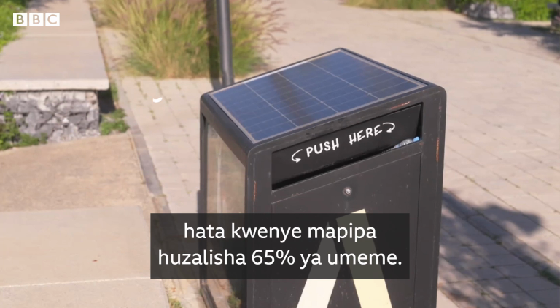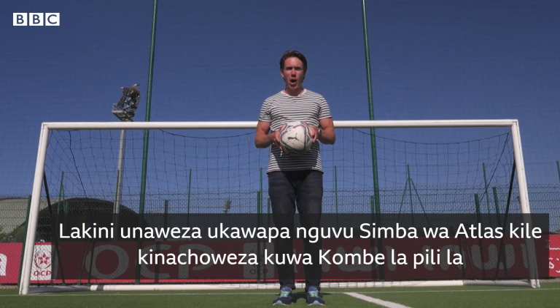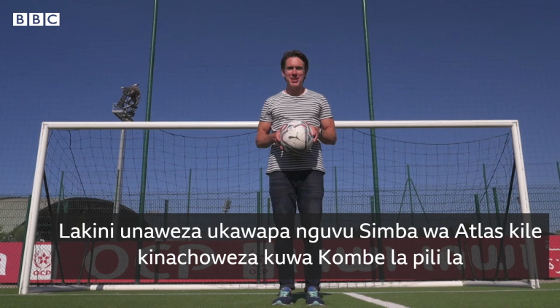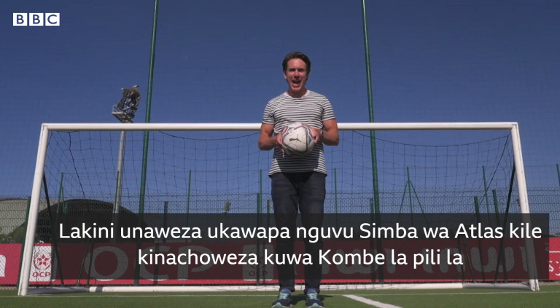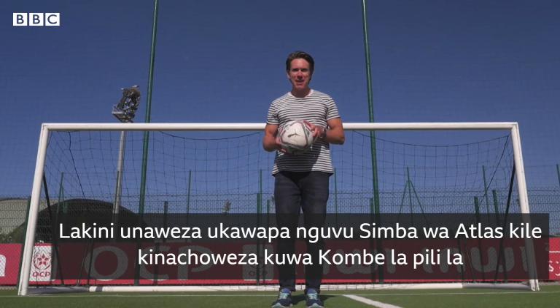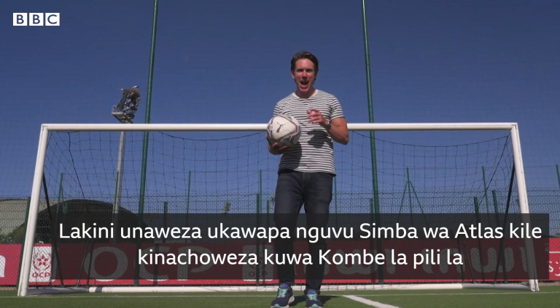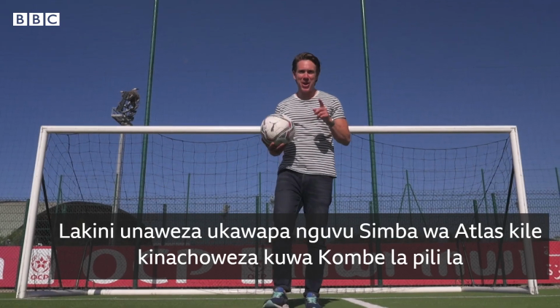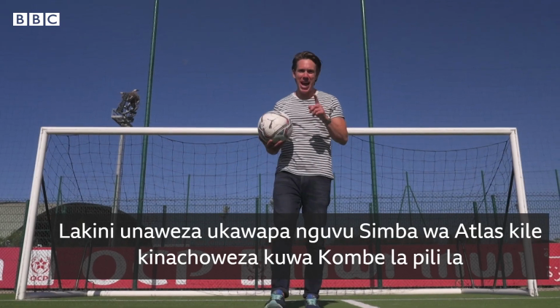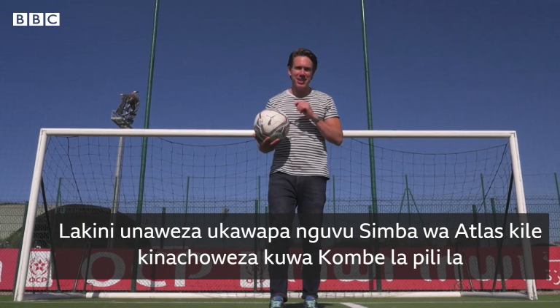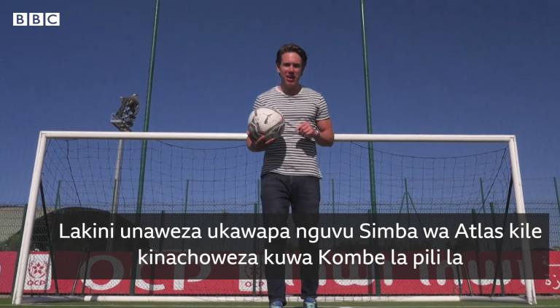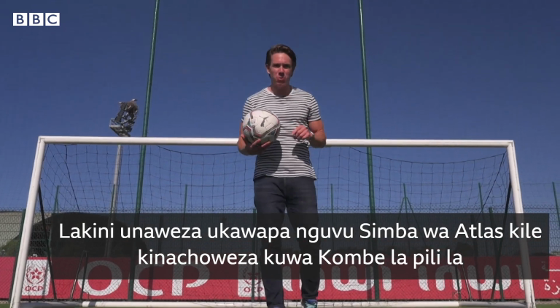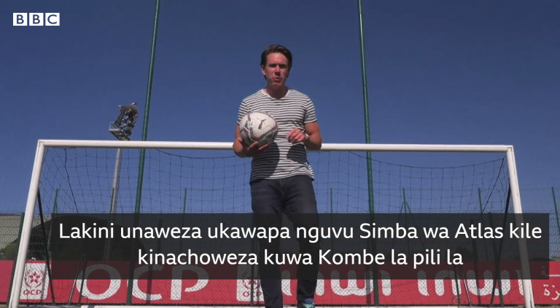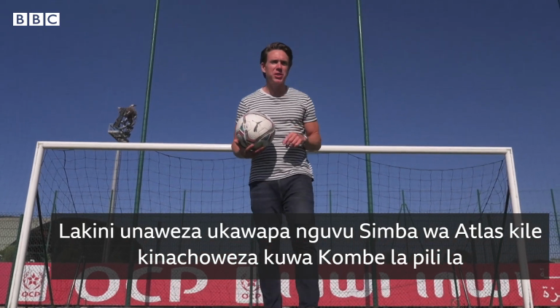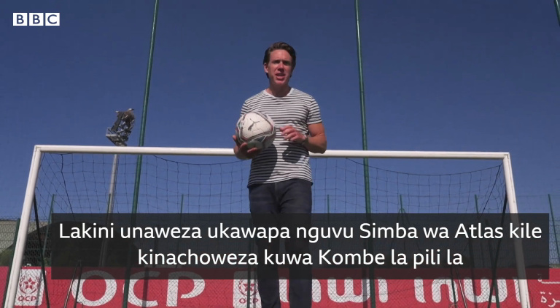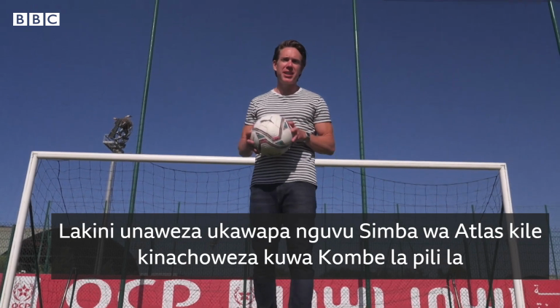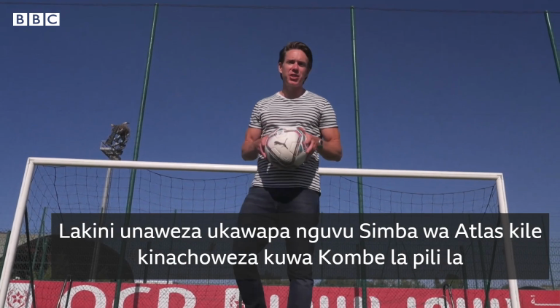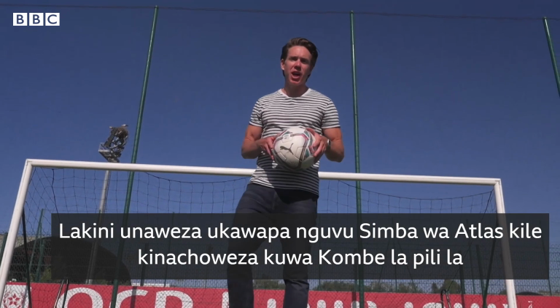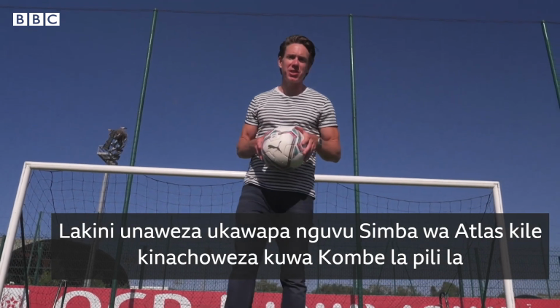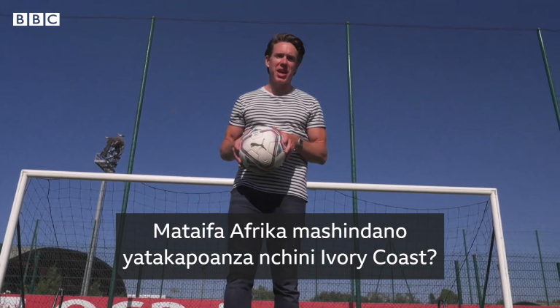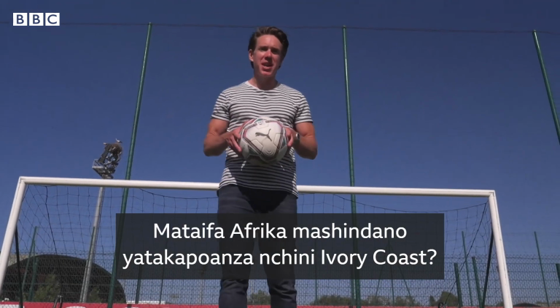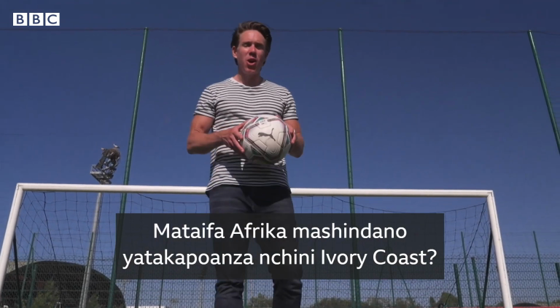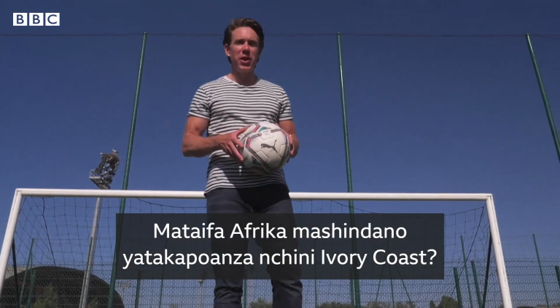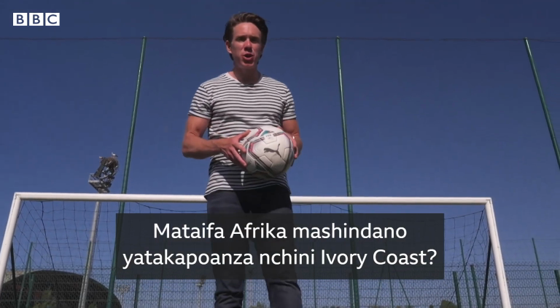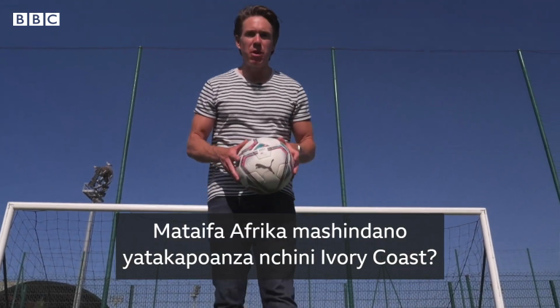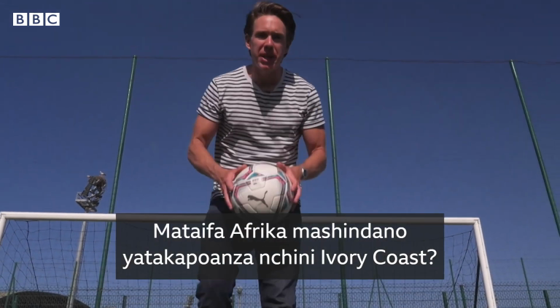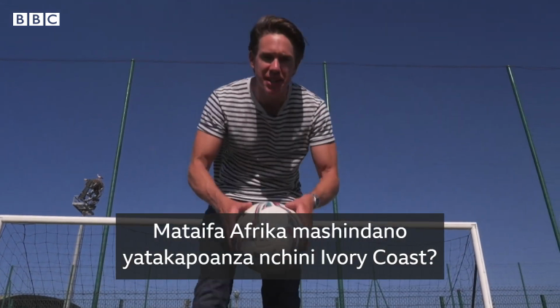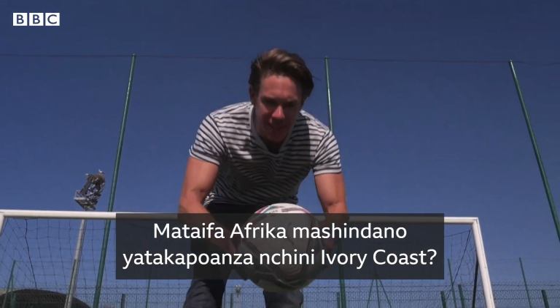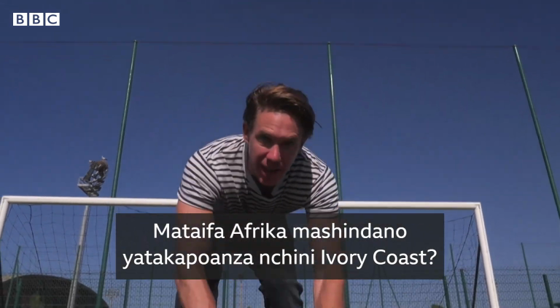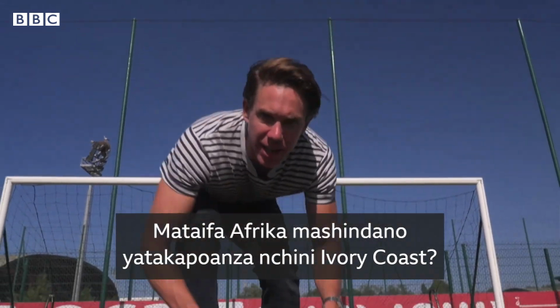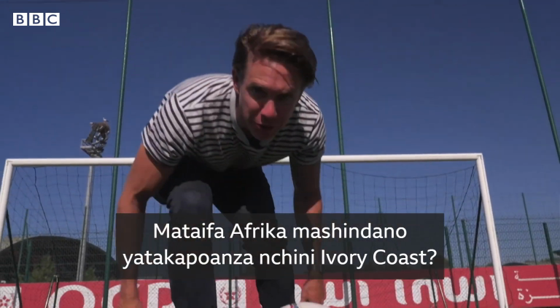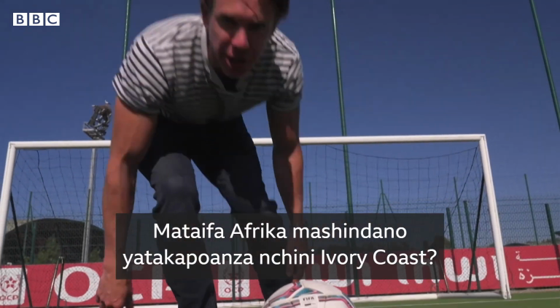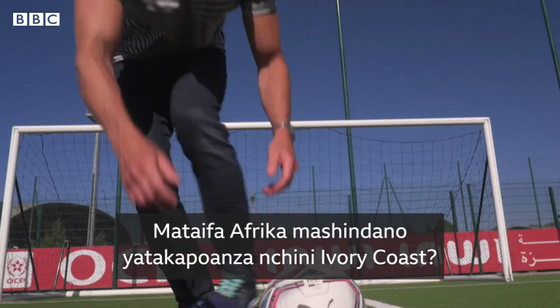But can it power the Atlas Lions to what would be just a second Nations Cup success, when the tournament begins in Ivory Coast?